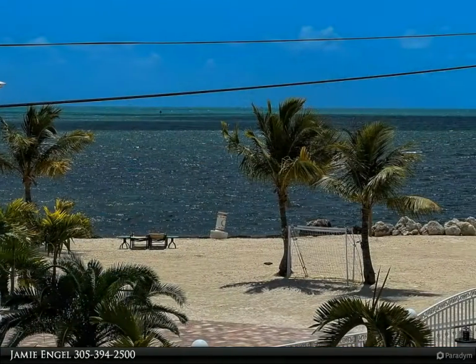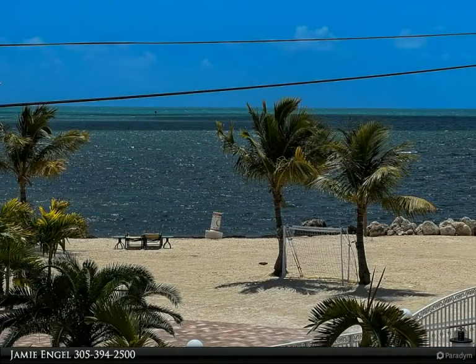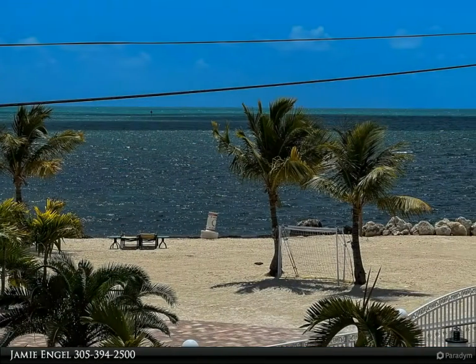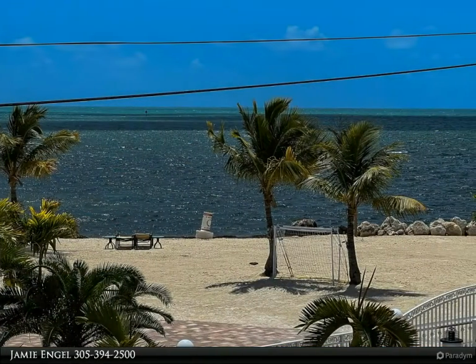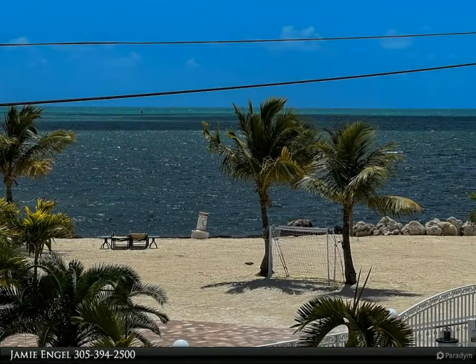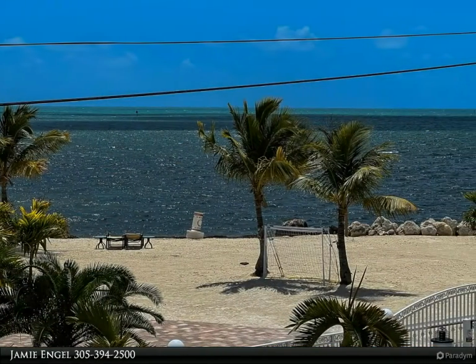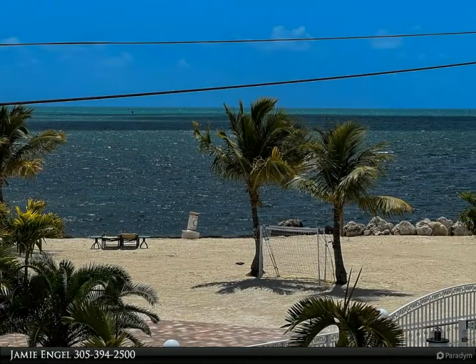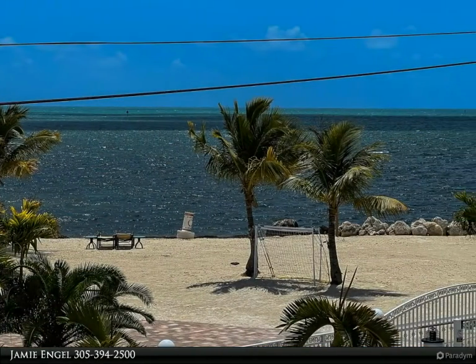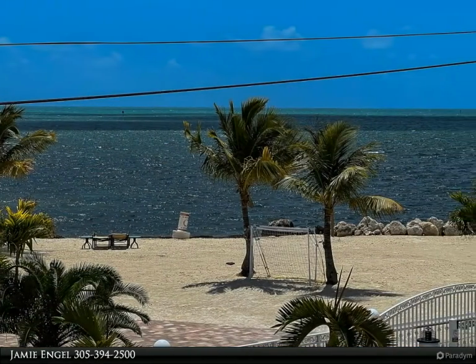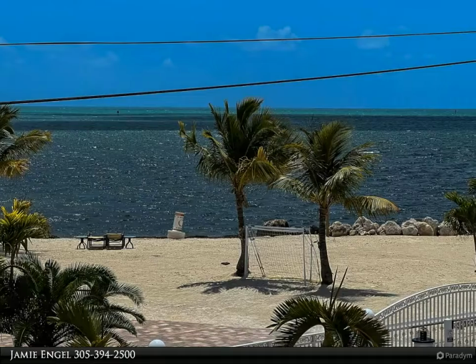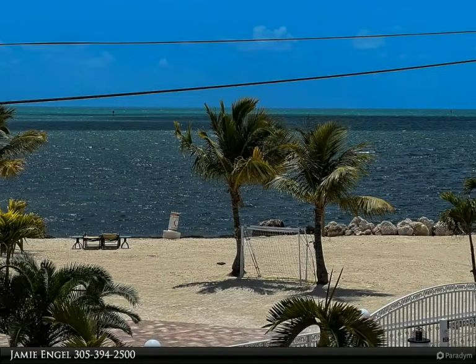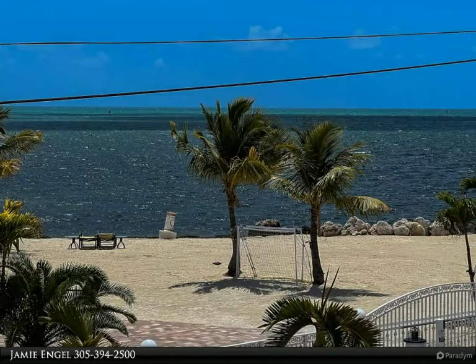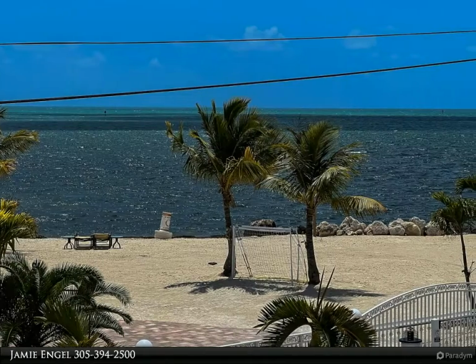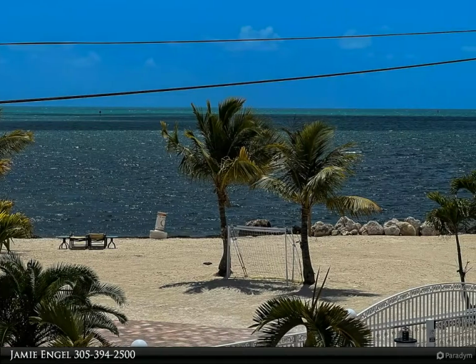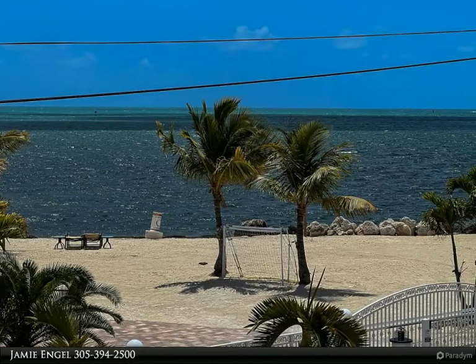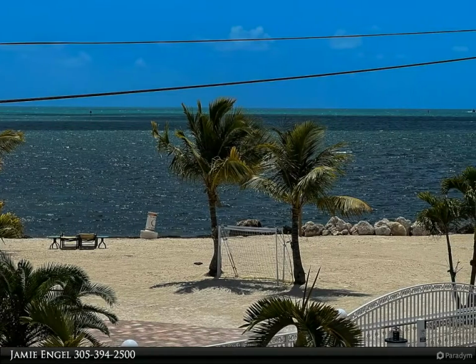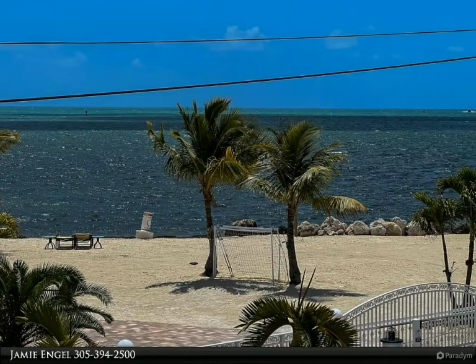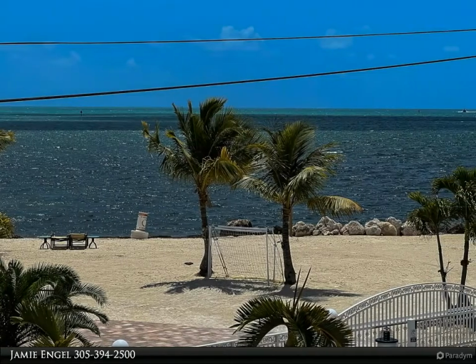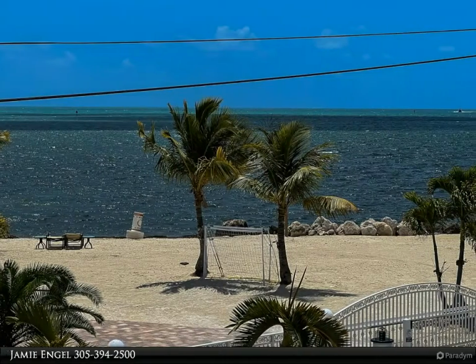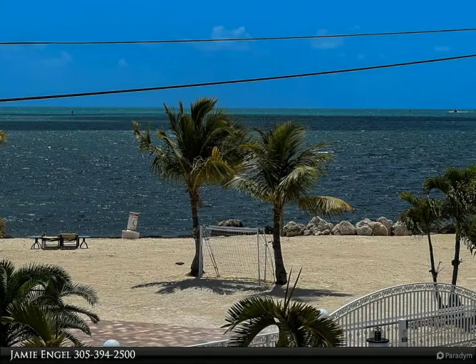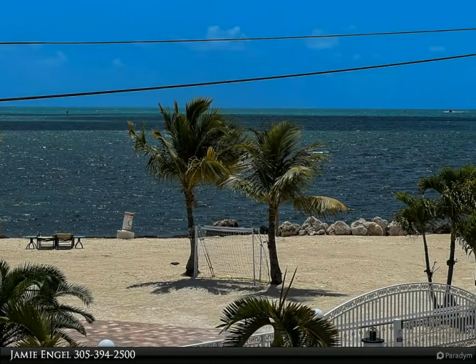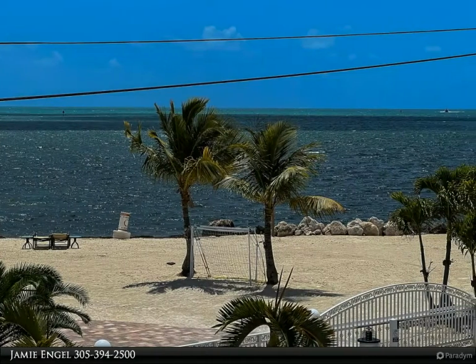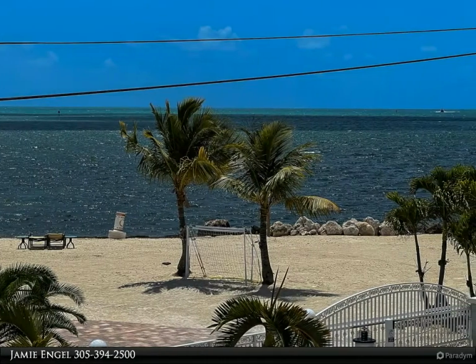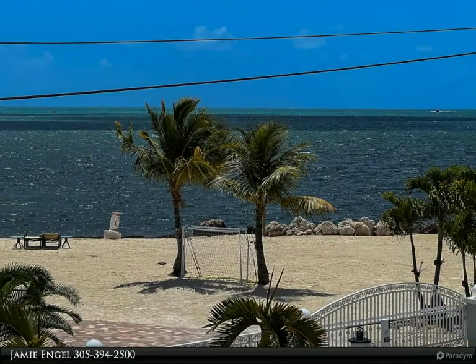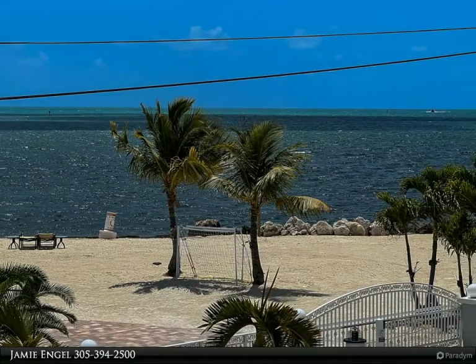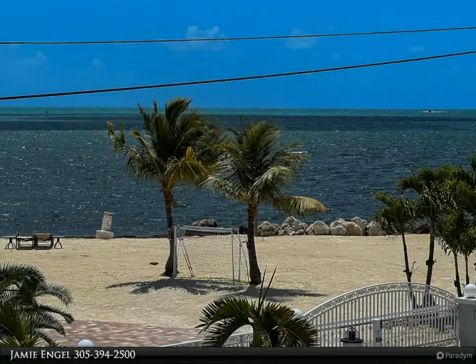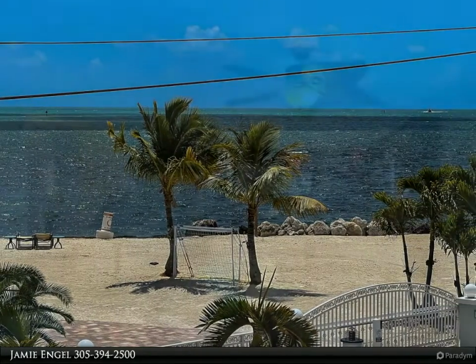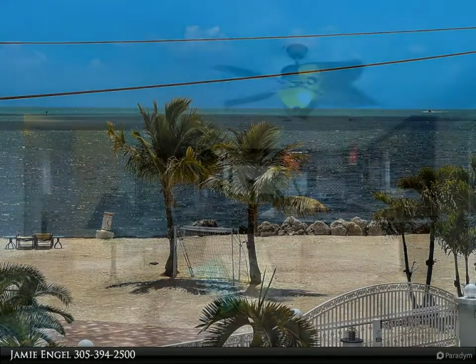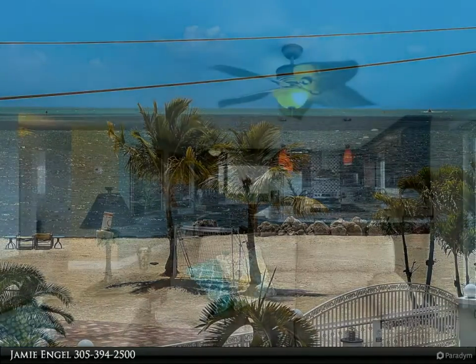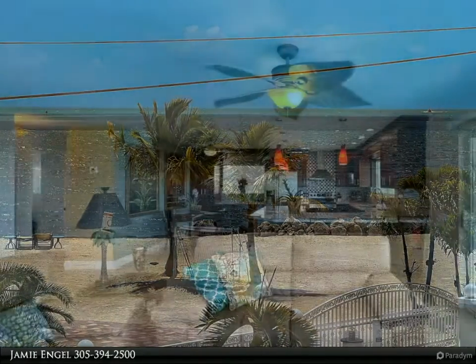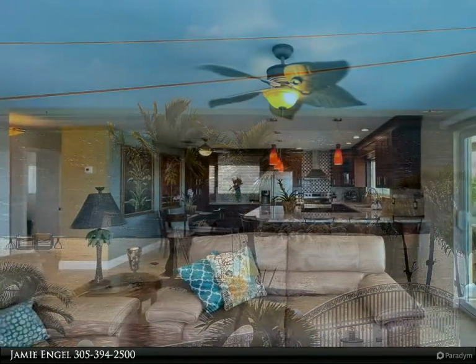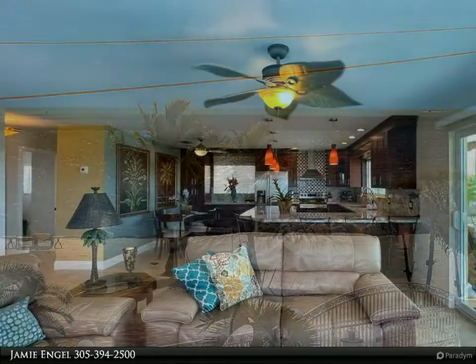This beautifully updated waterfront home offers boat dockage and ocean views from the enclosed upstairs patio.